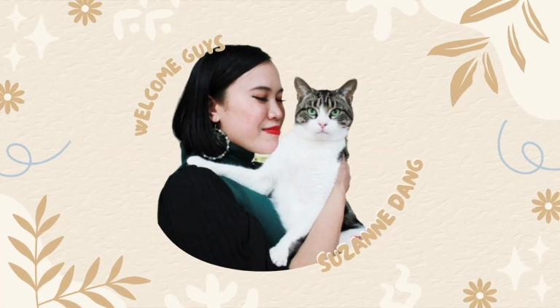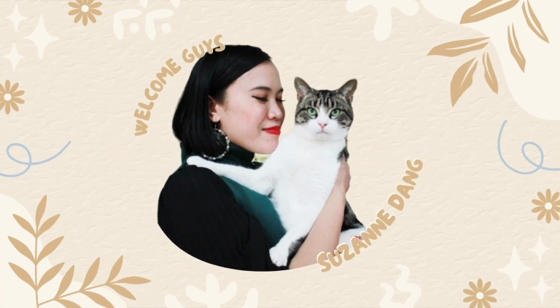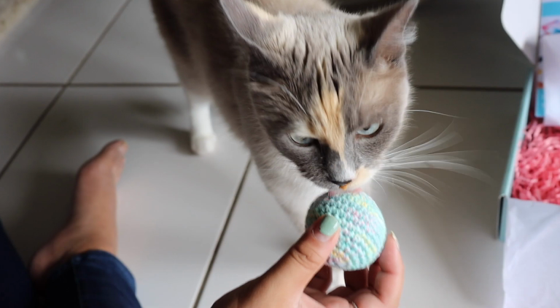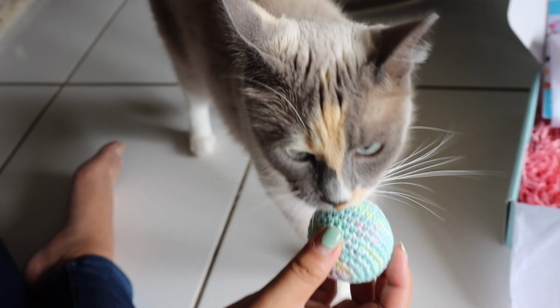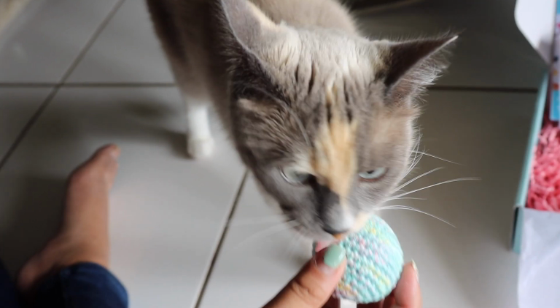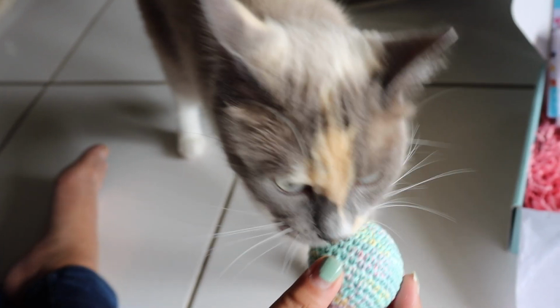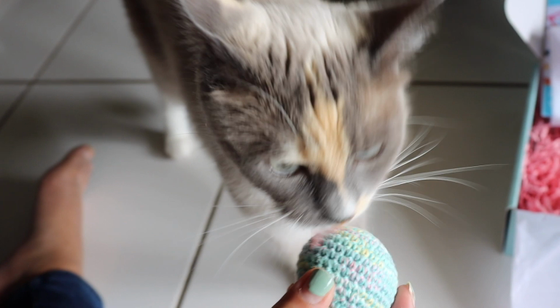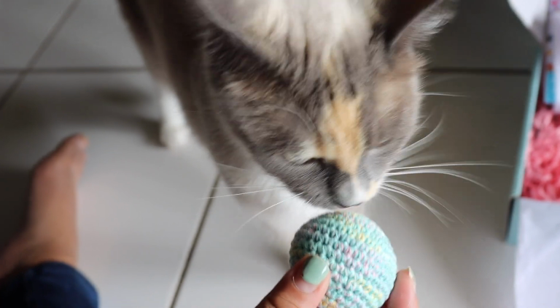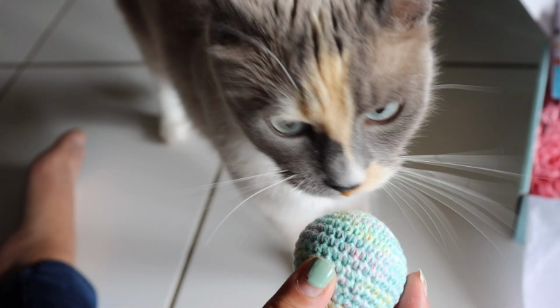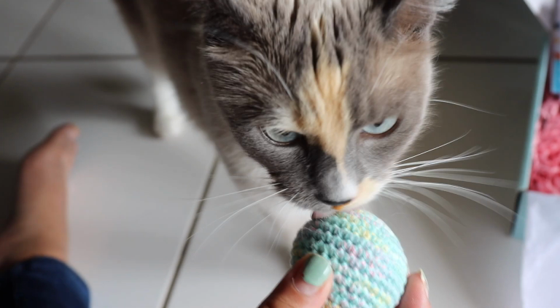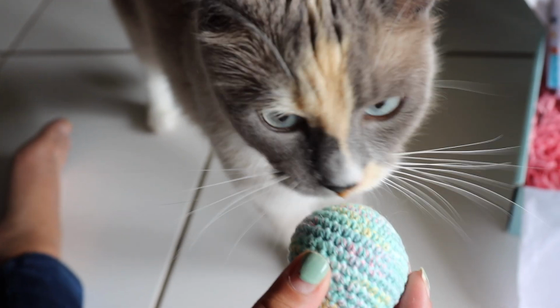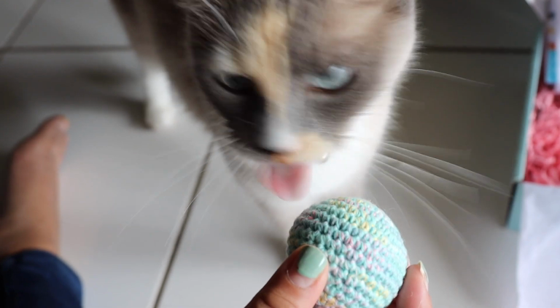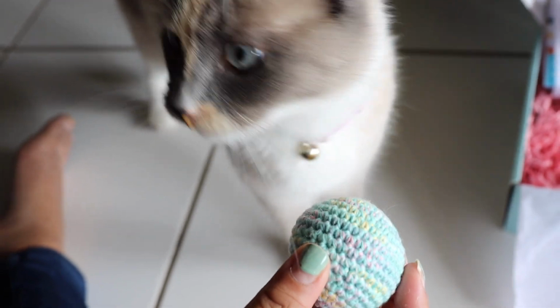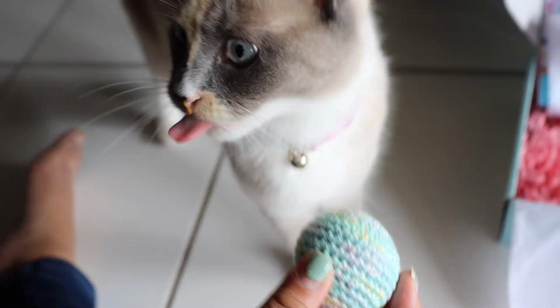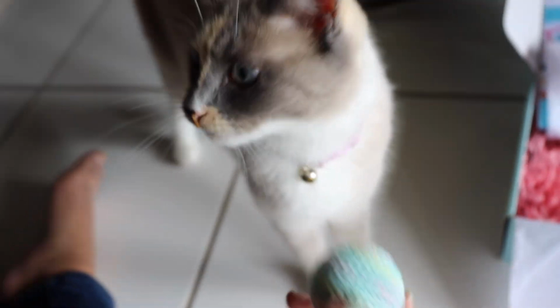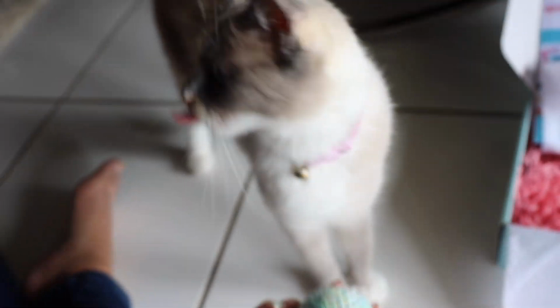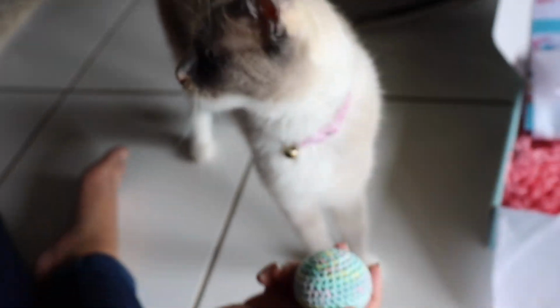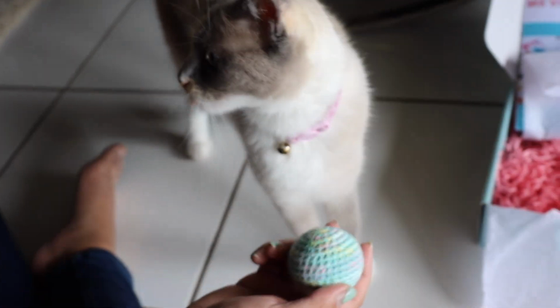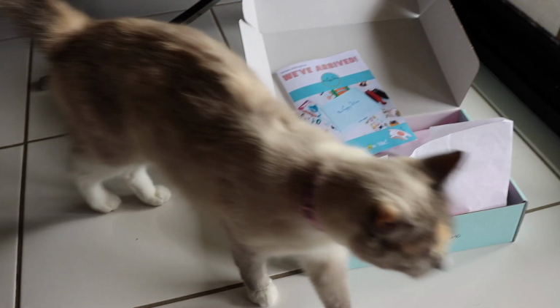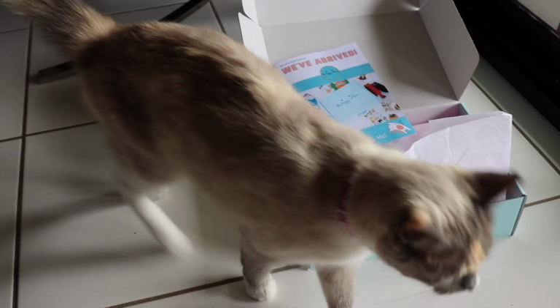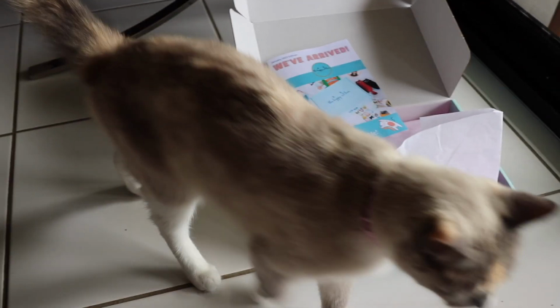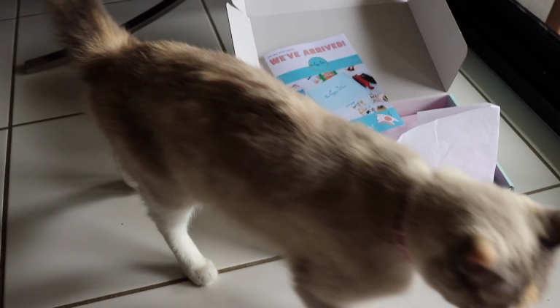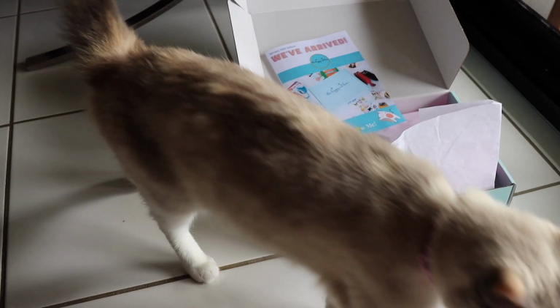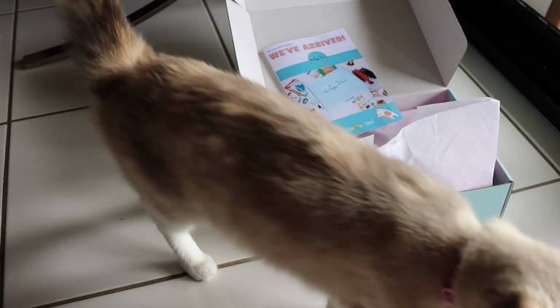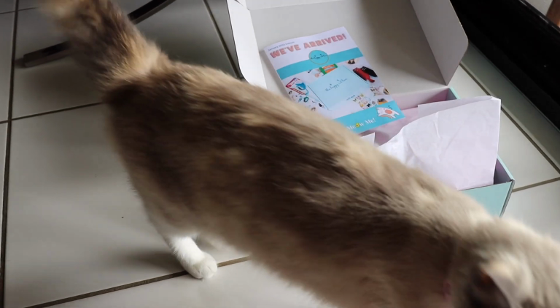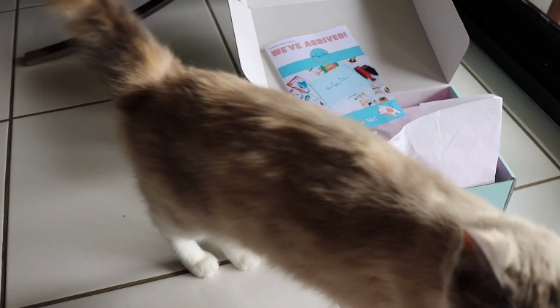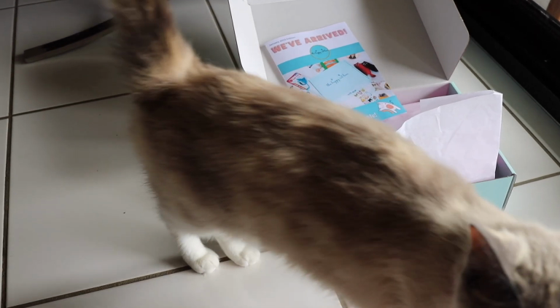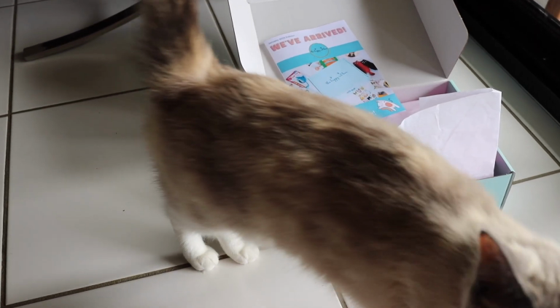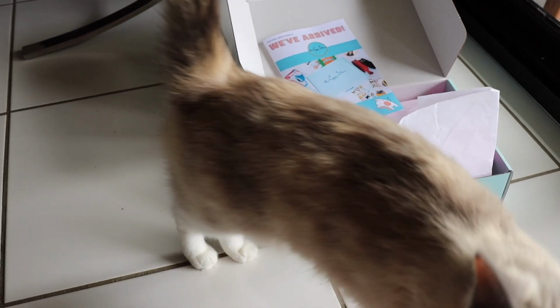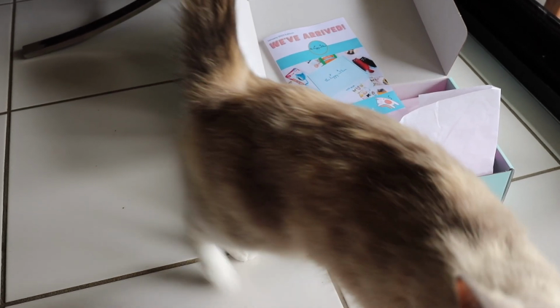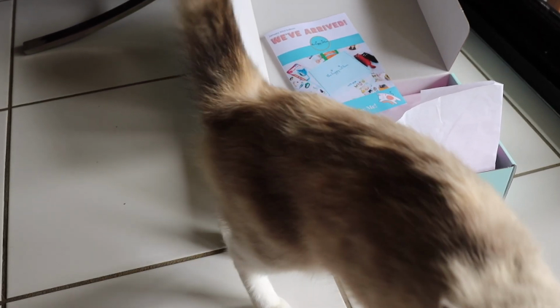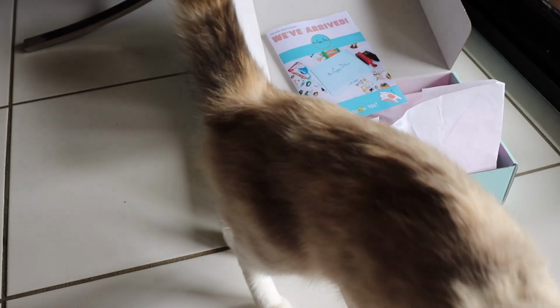Hi guys, welcome to my channel. Today's video is an unboxing video of the happy cat box.